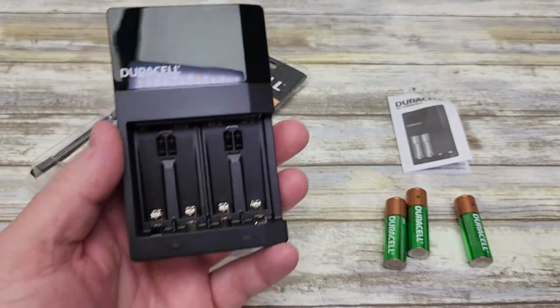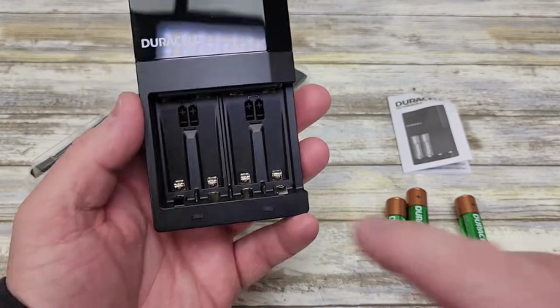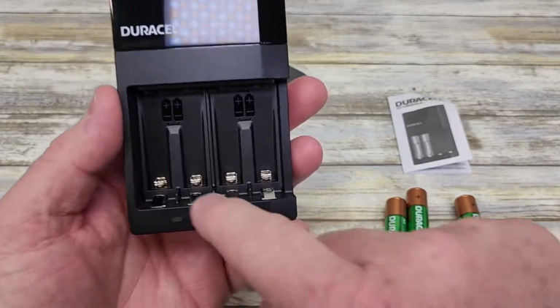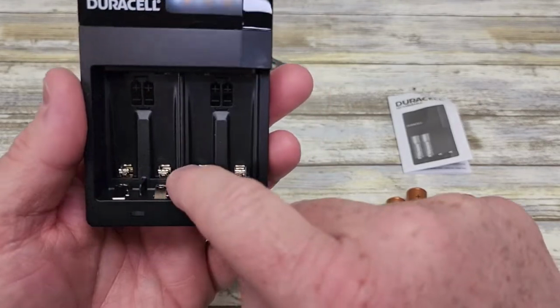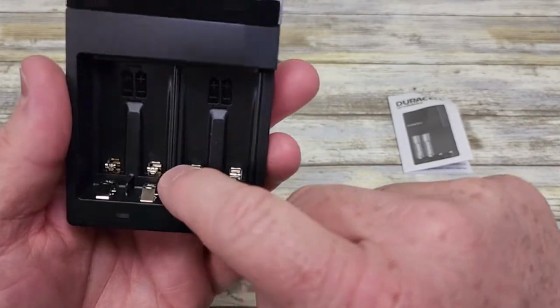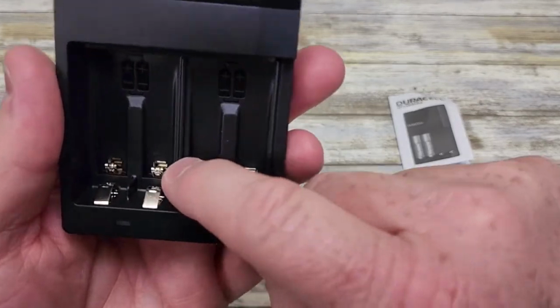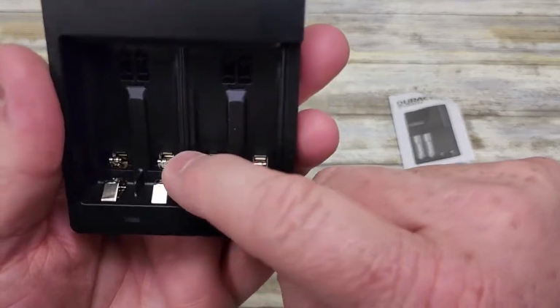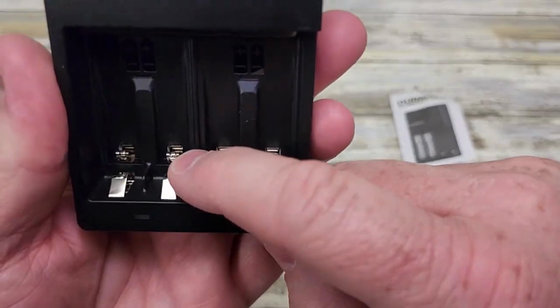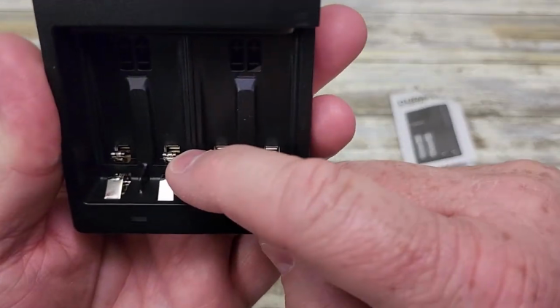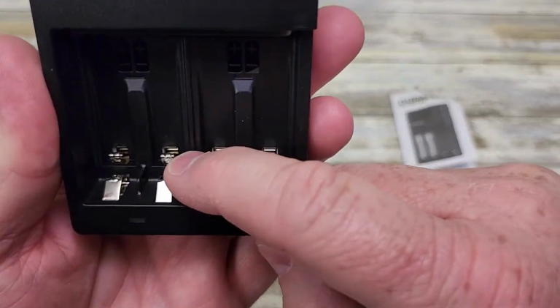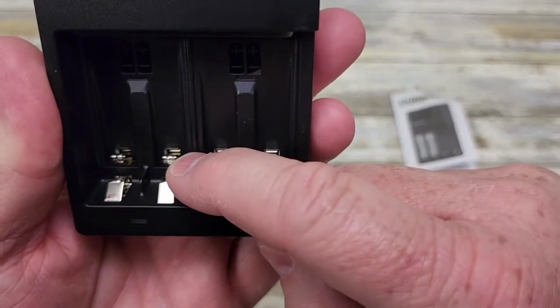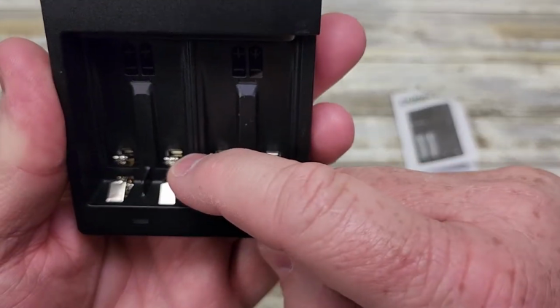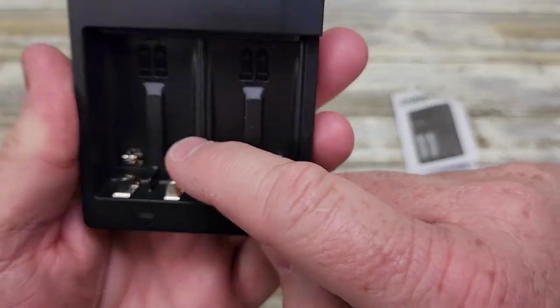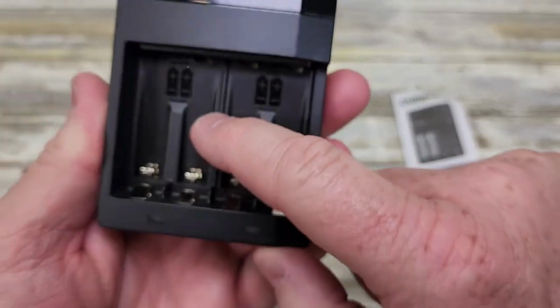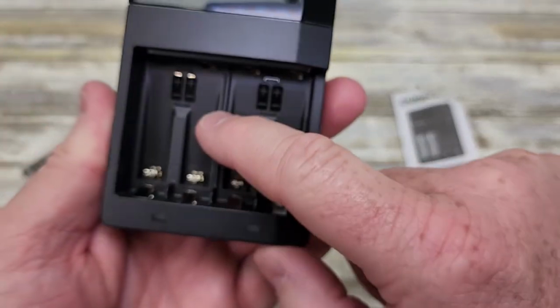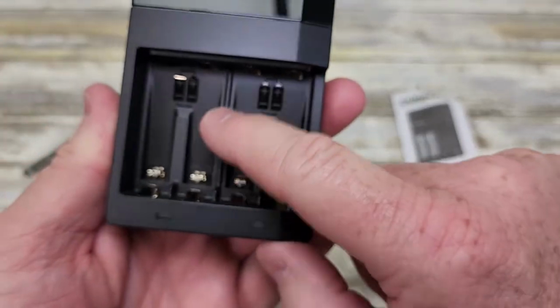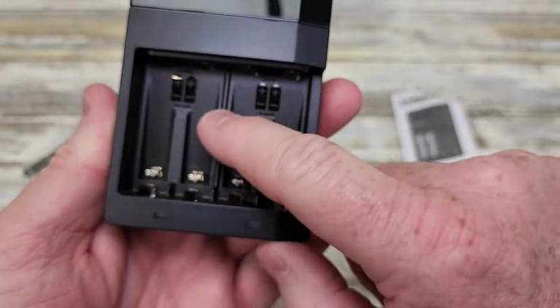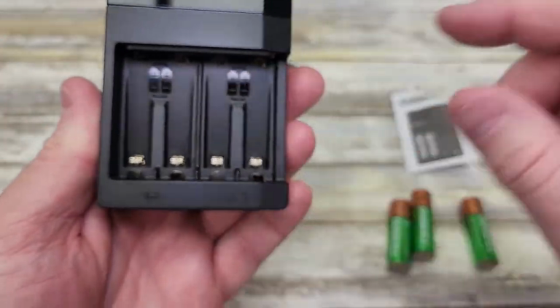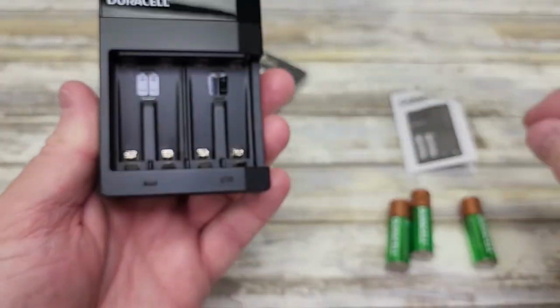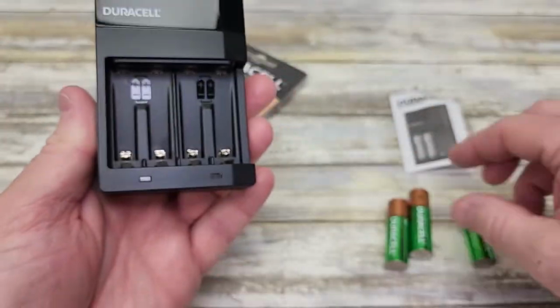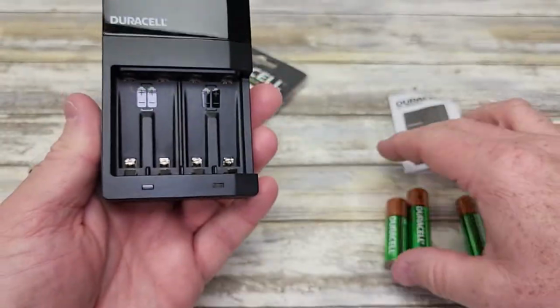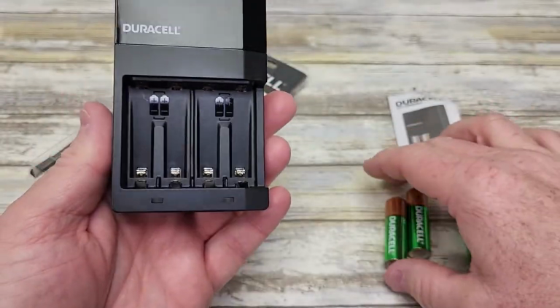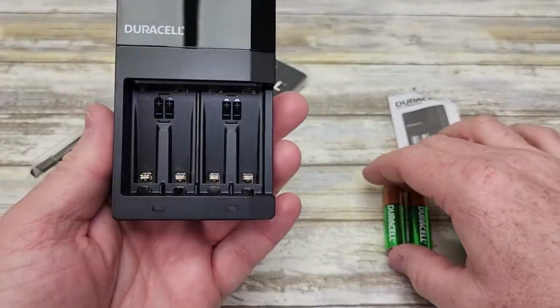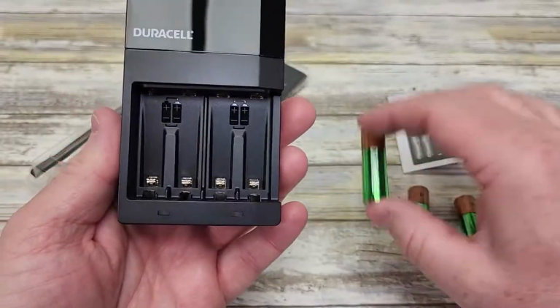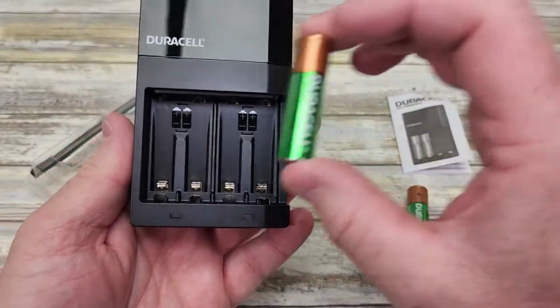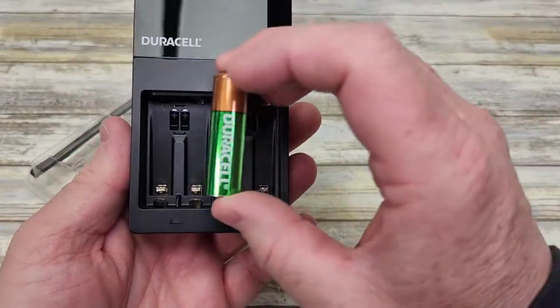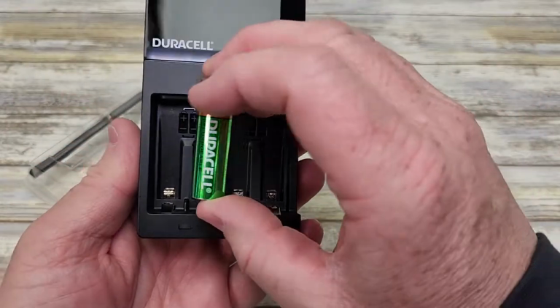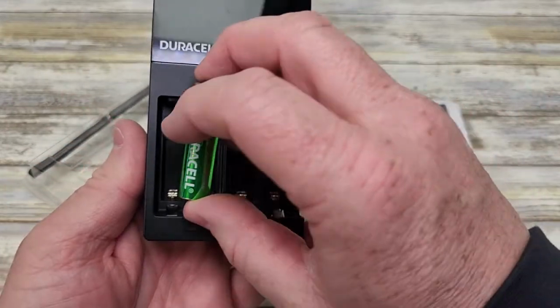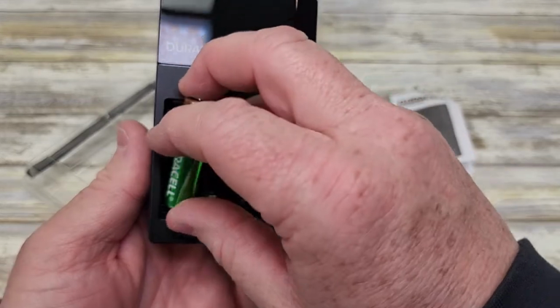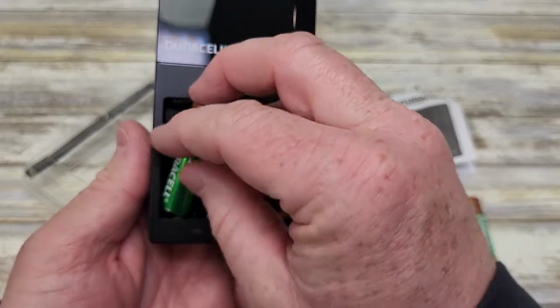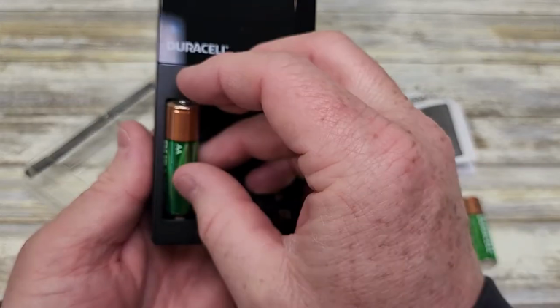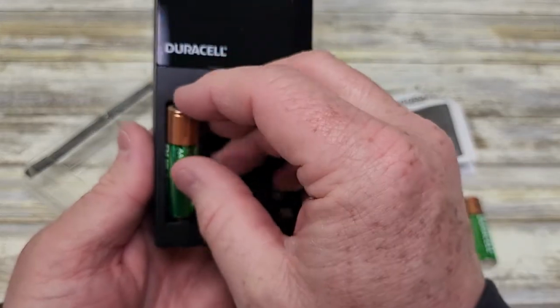It's got these small prongs in here — that's for doing AAA's. I'm only going to be doing AA's.